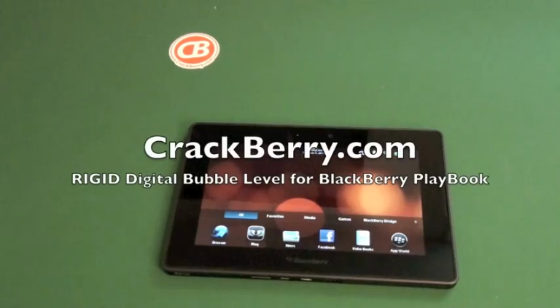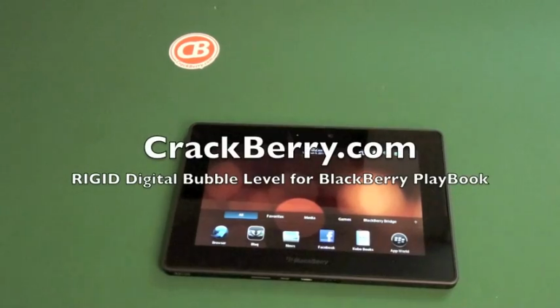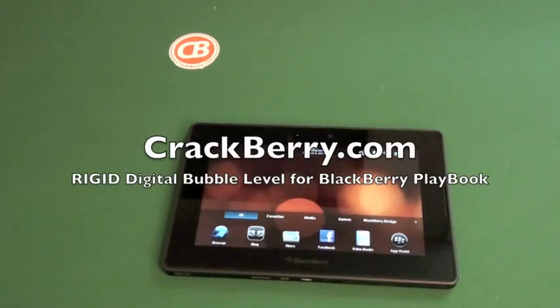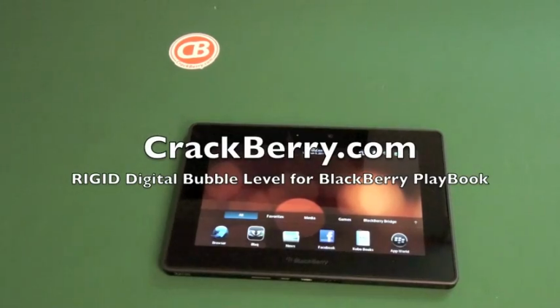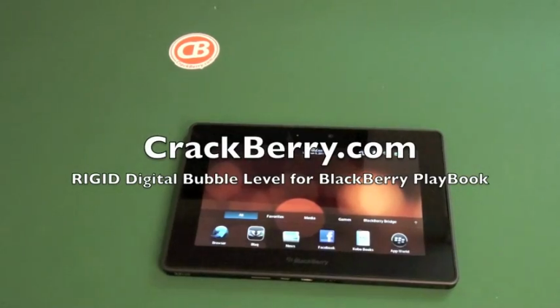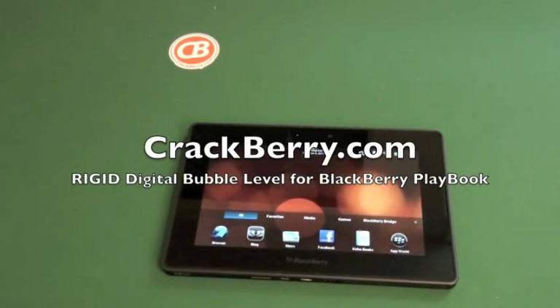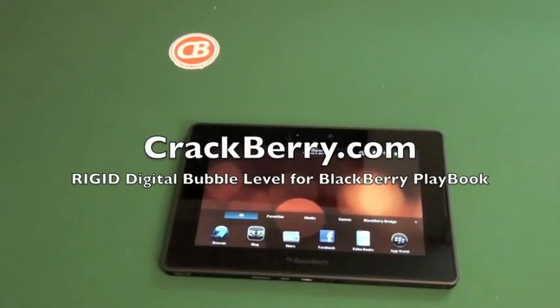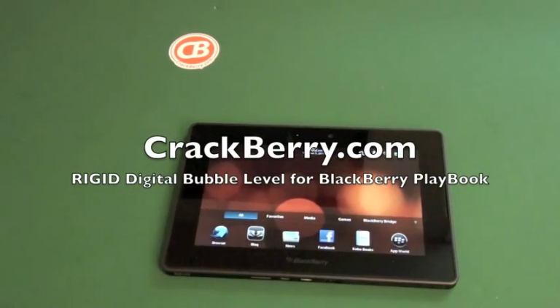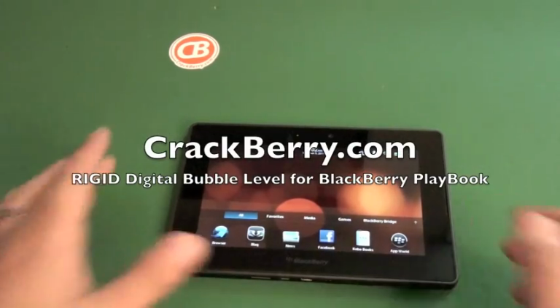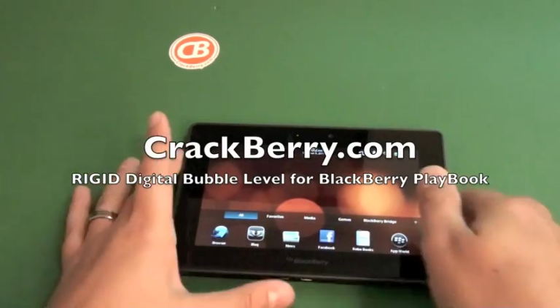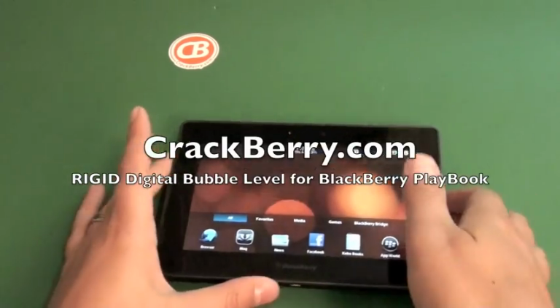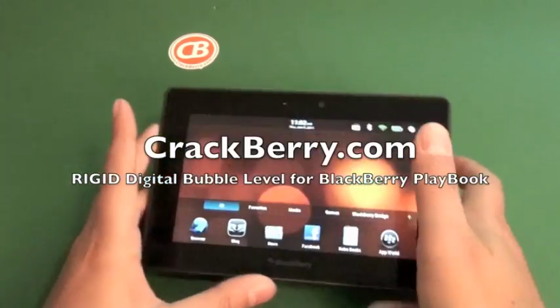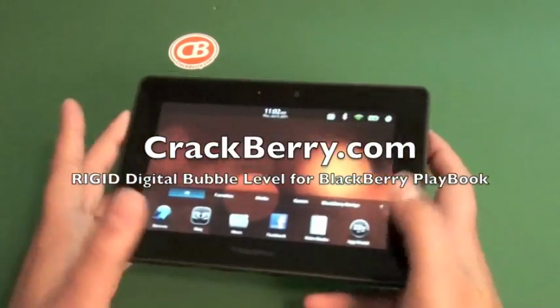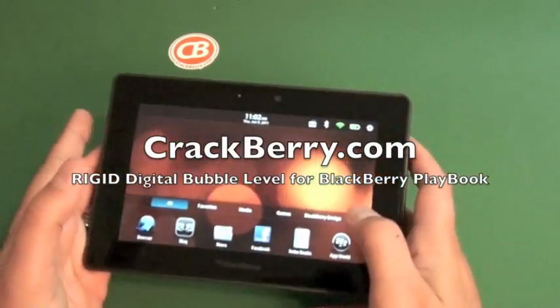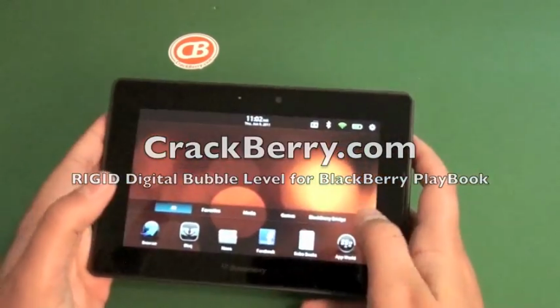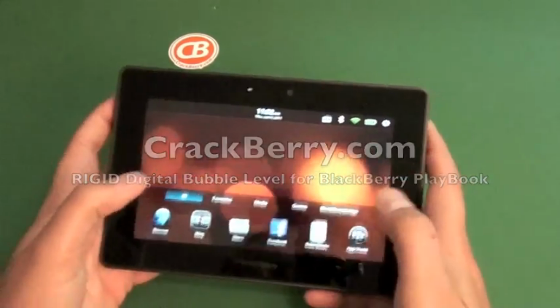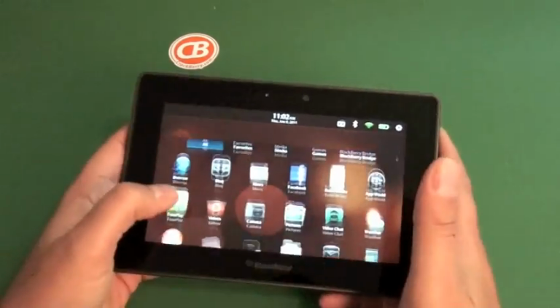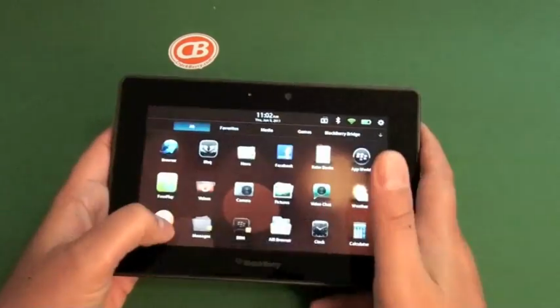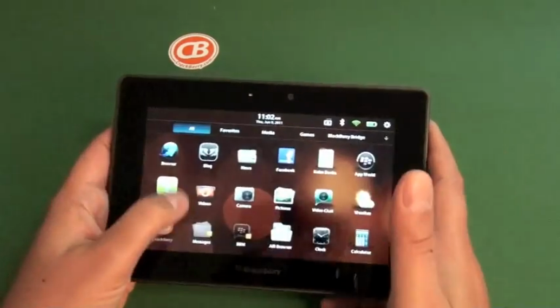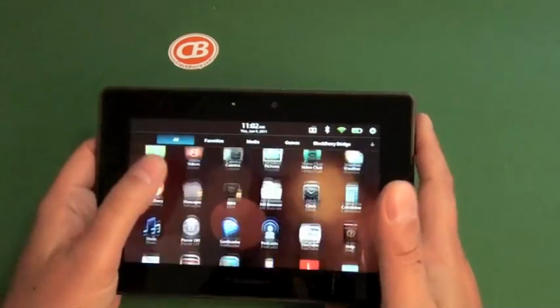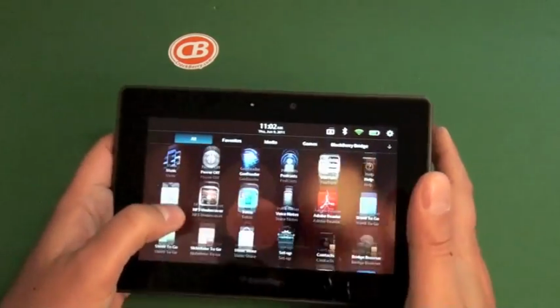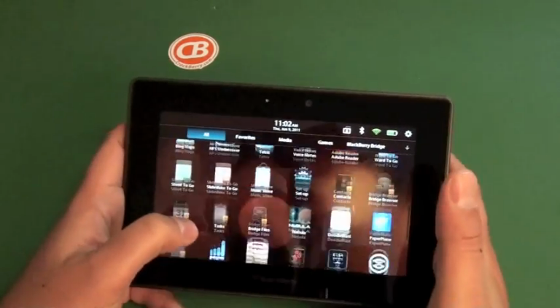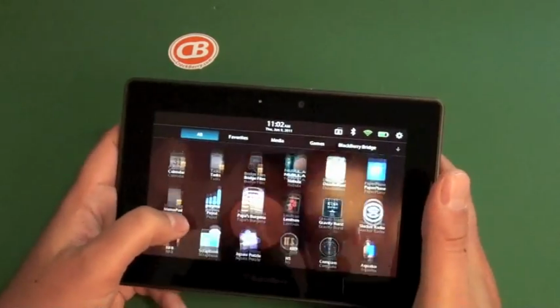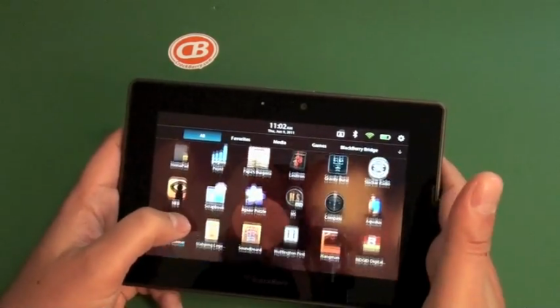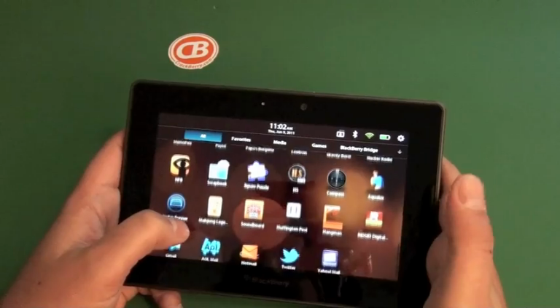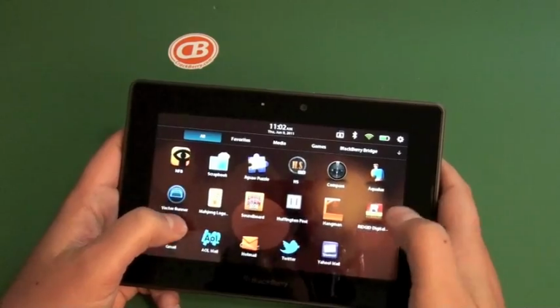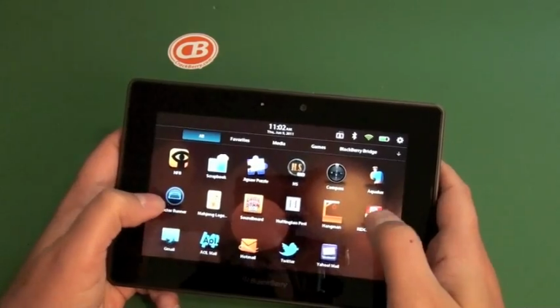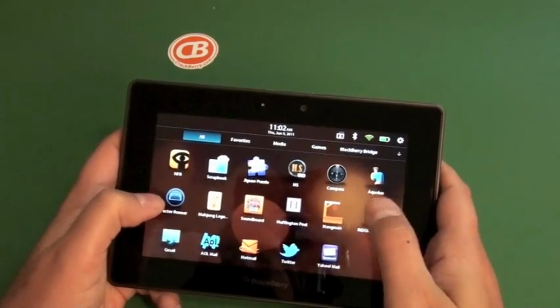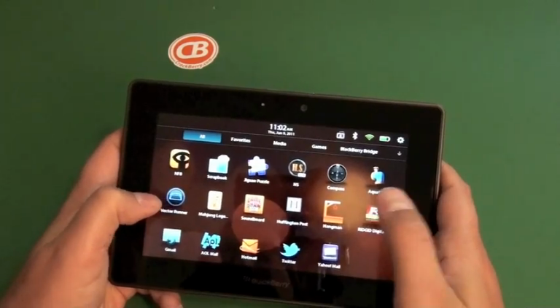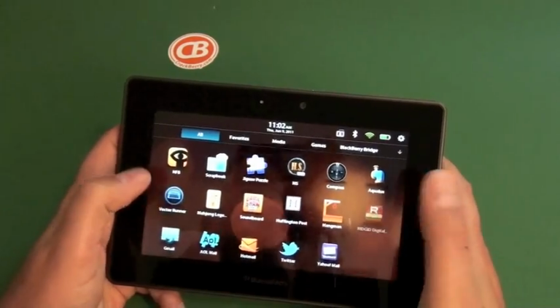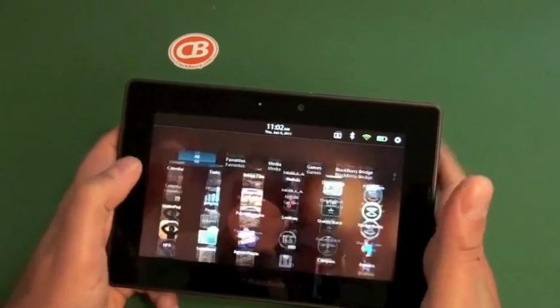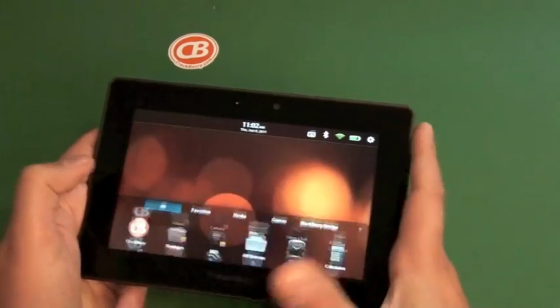Hi everyone, Adam Zeiss here for CrackBerry.com. Check out a quick app, the Rigid Digital Bubble Level.